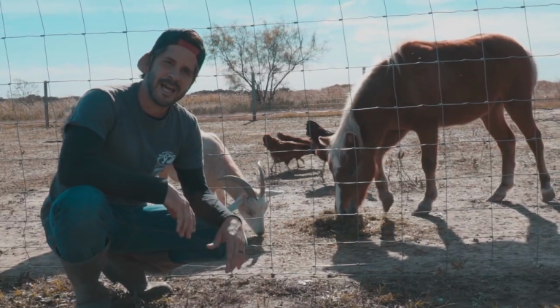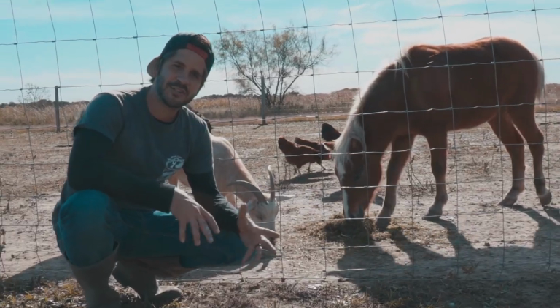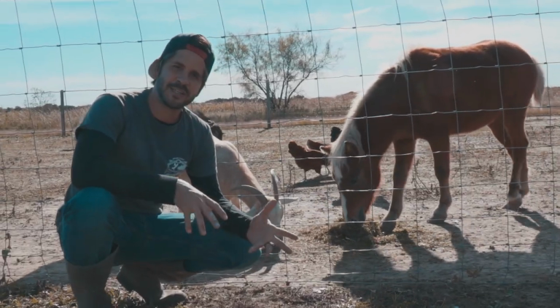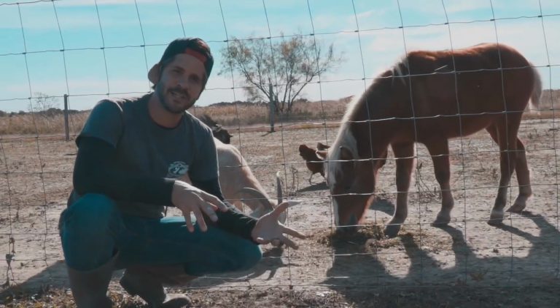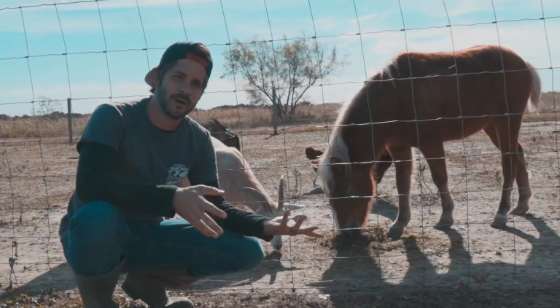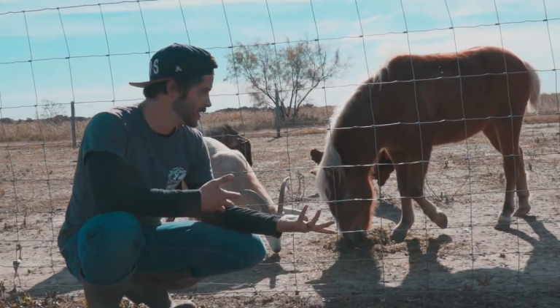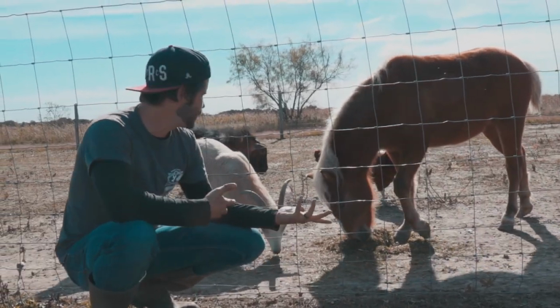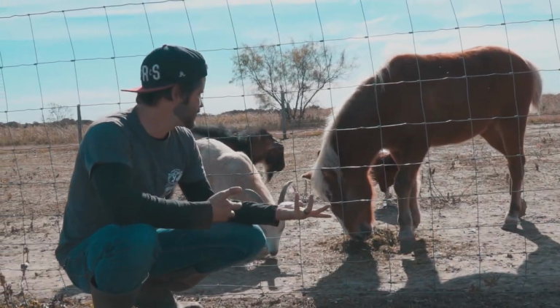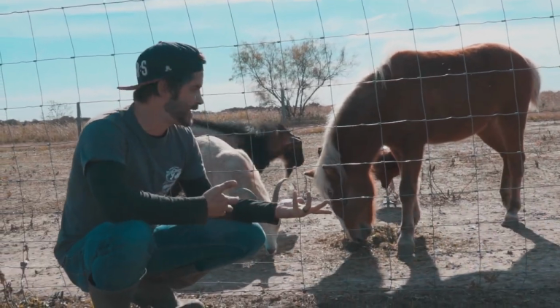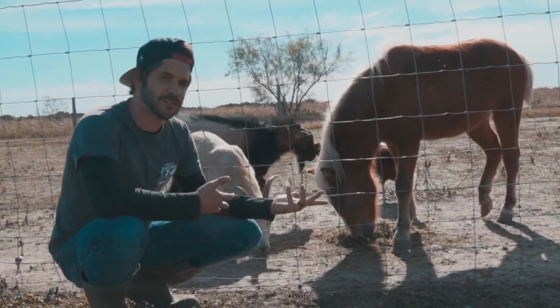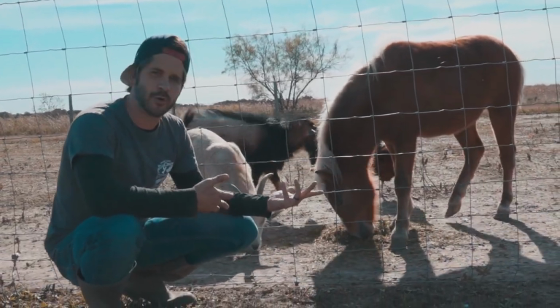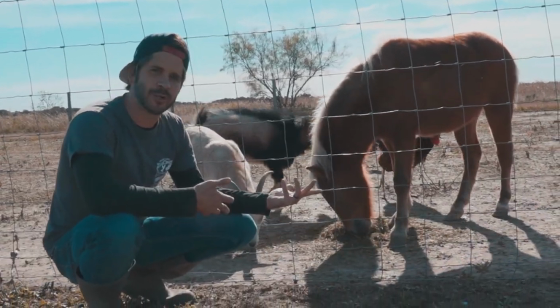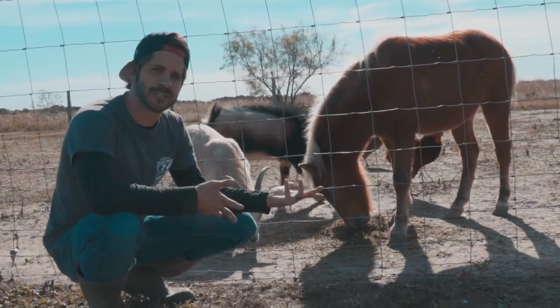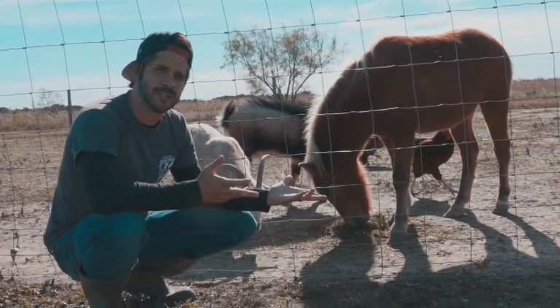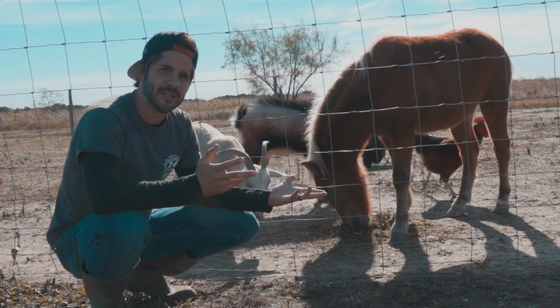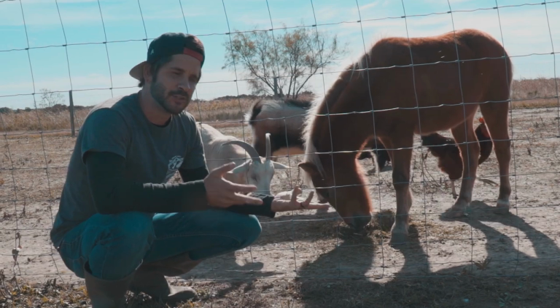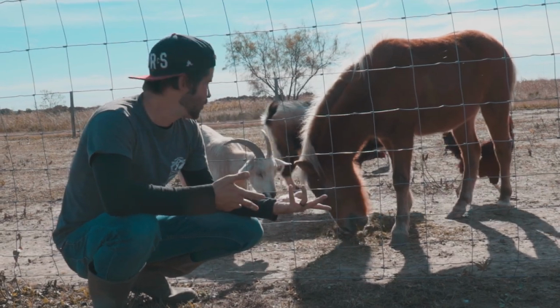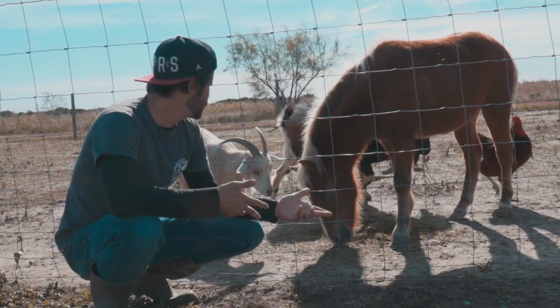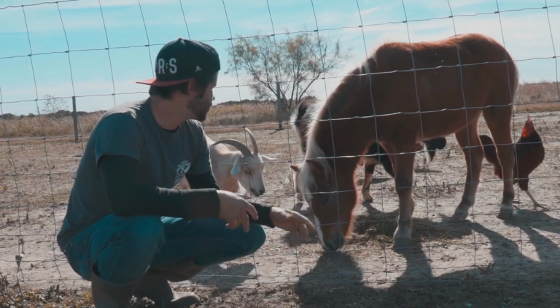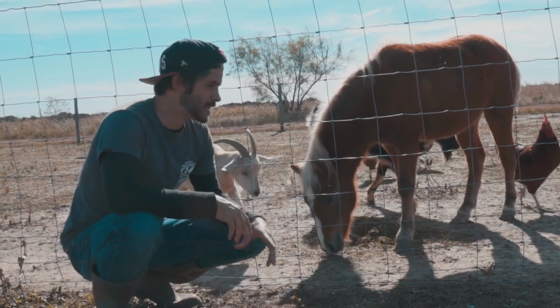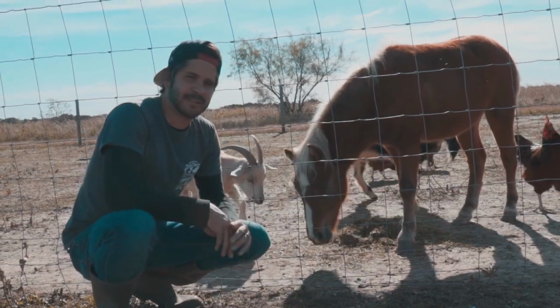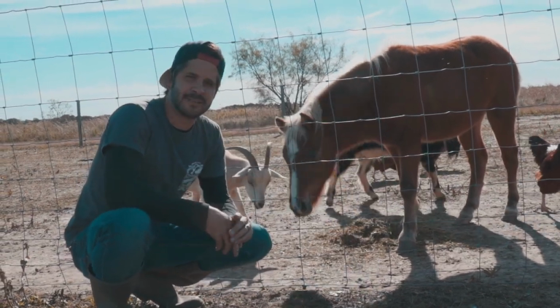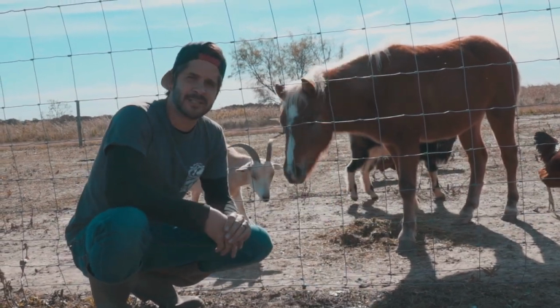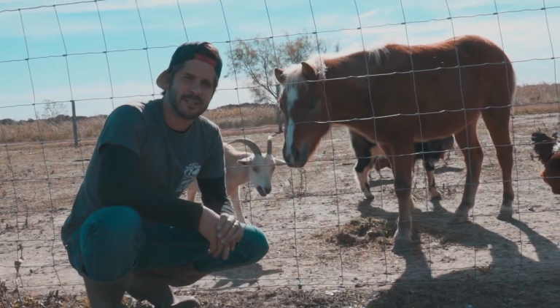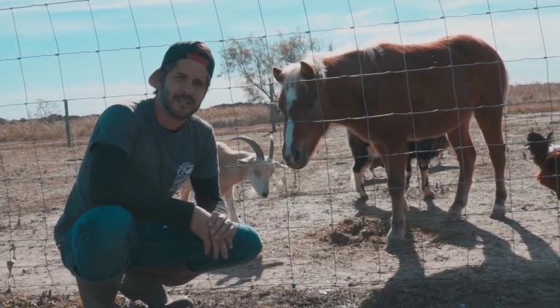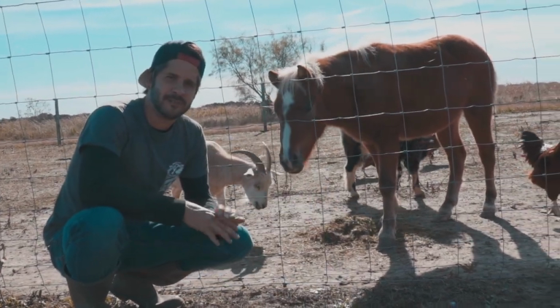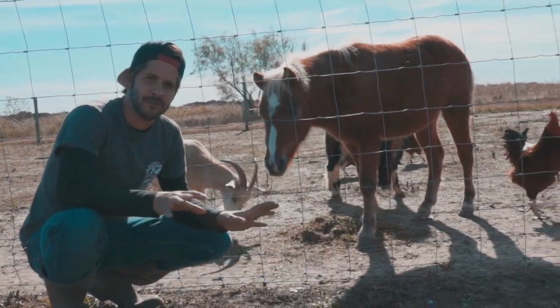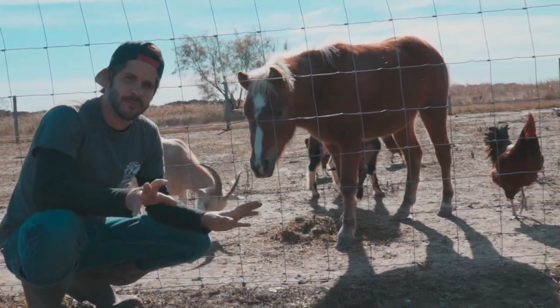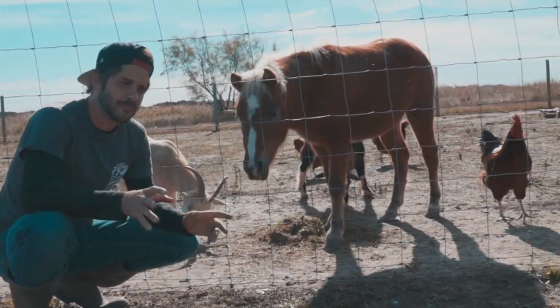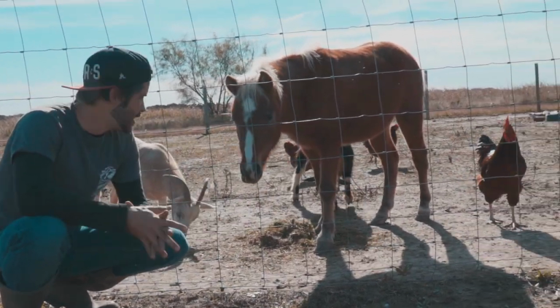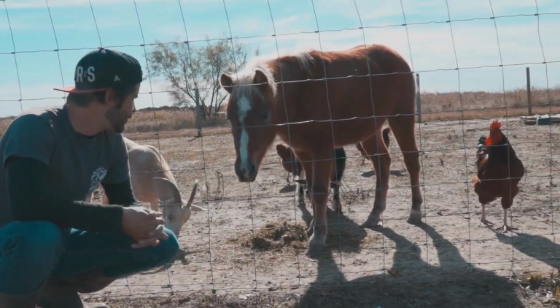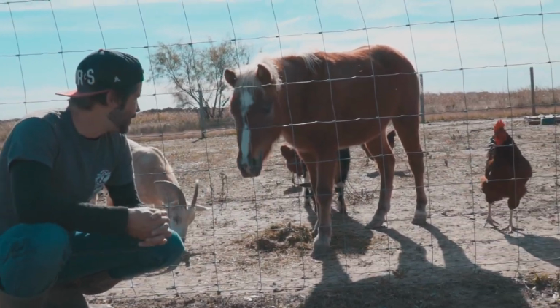As you can tell, all the animals like it — the horse, goats, chickens, everybody.